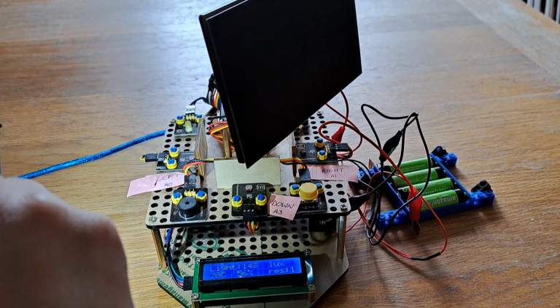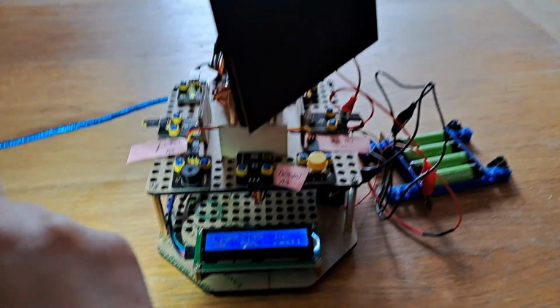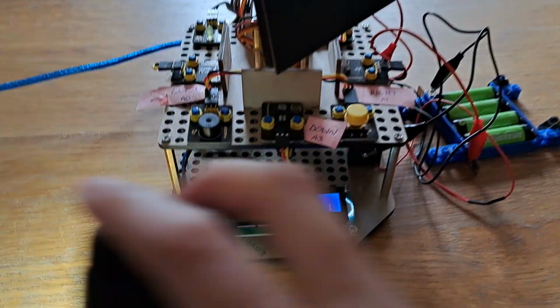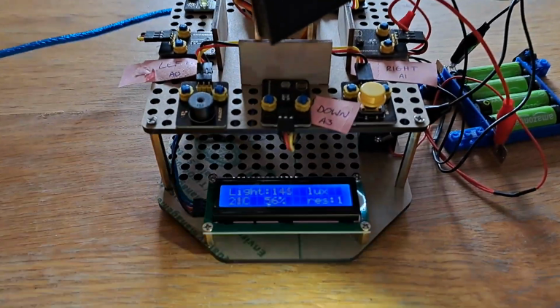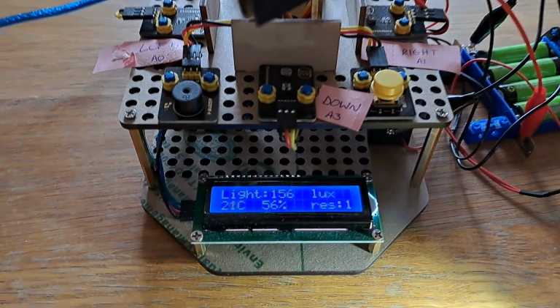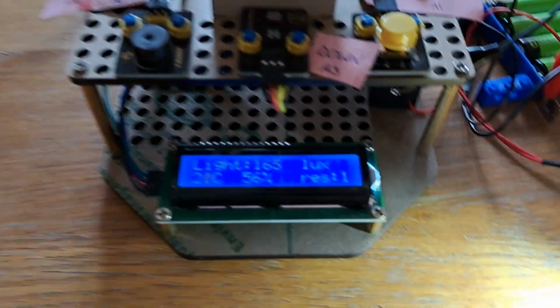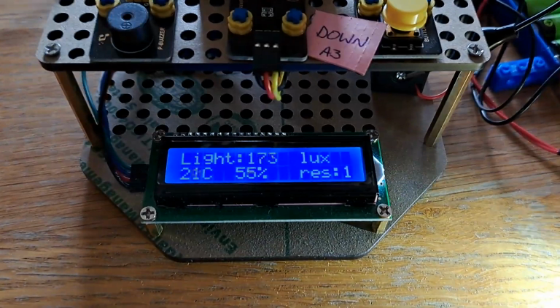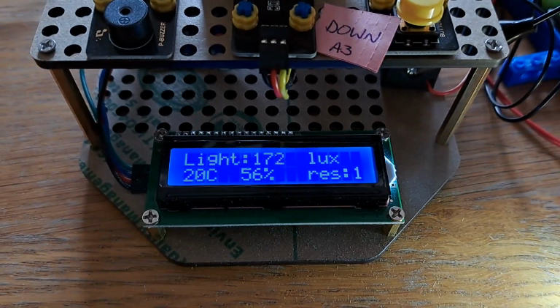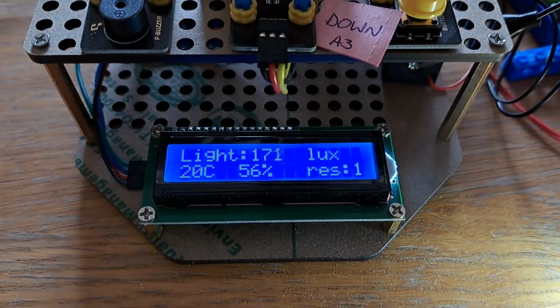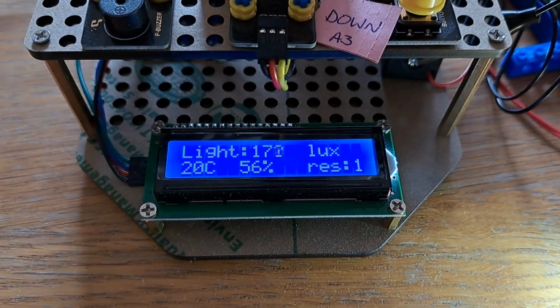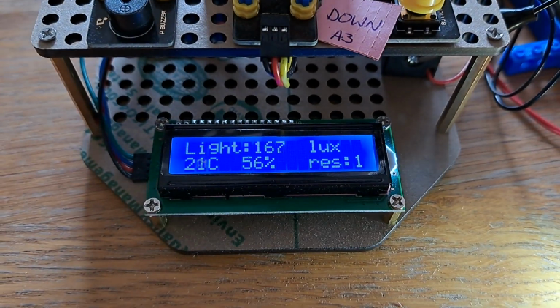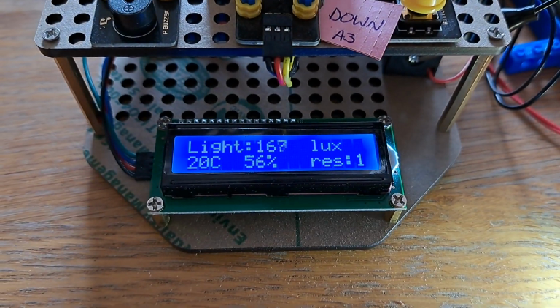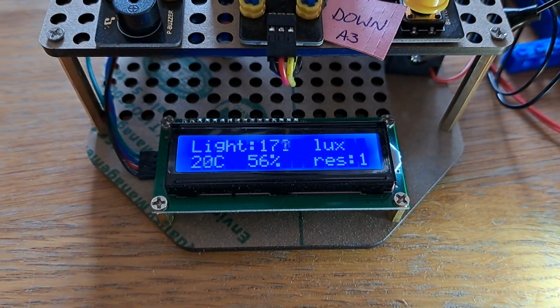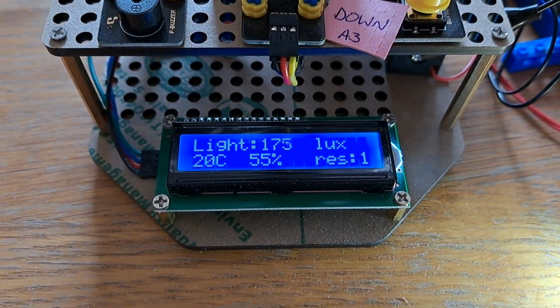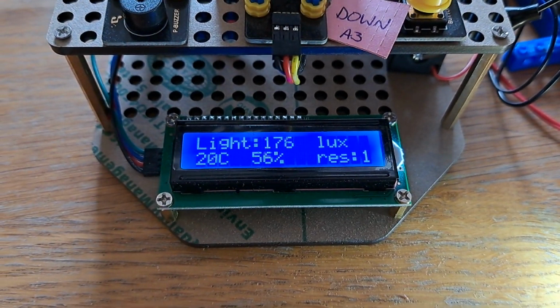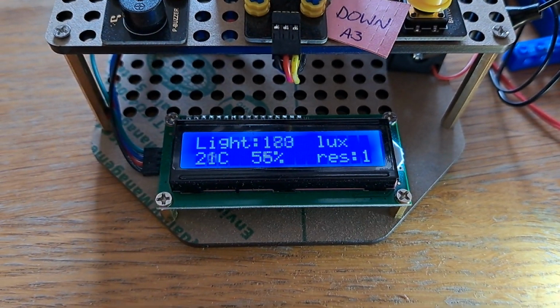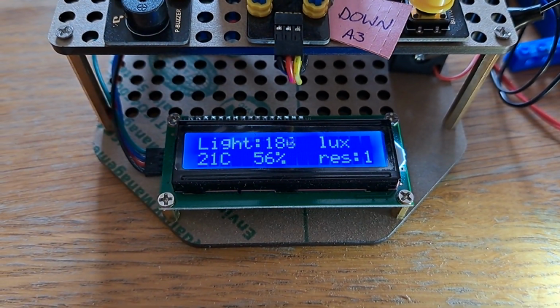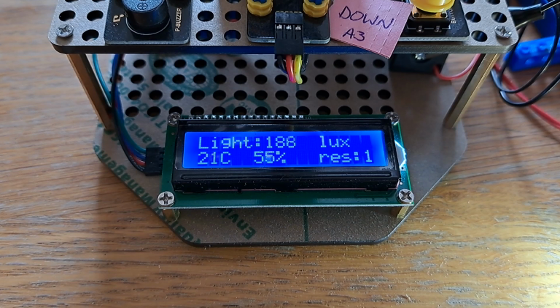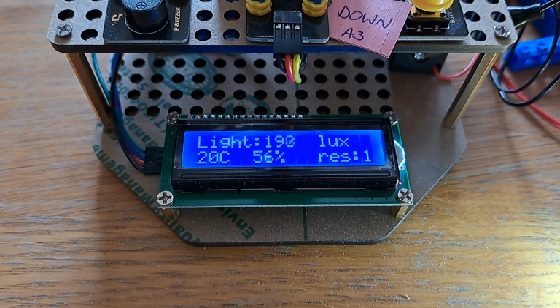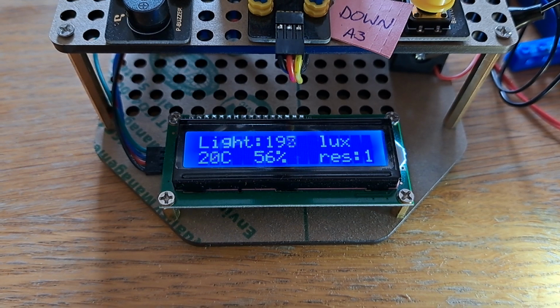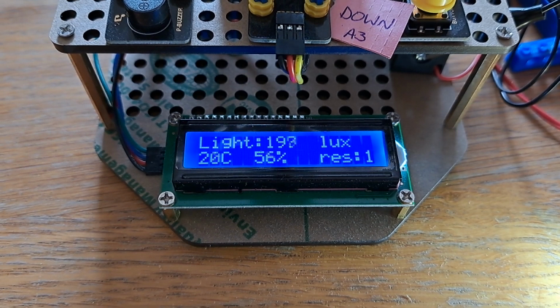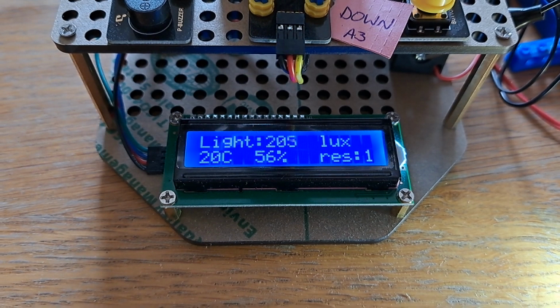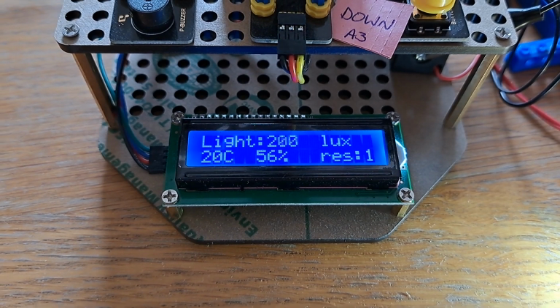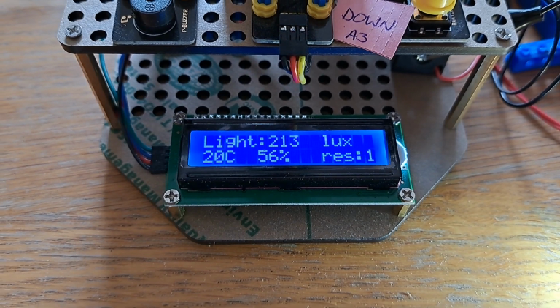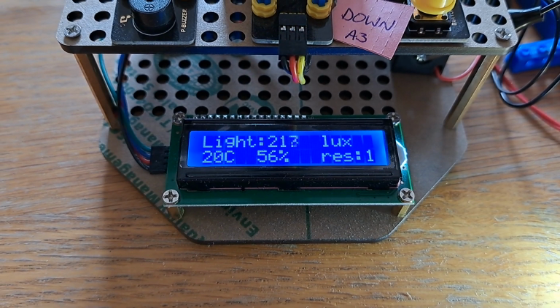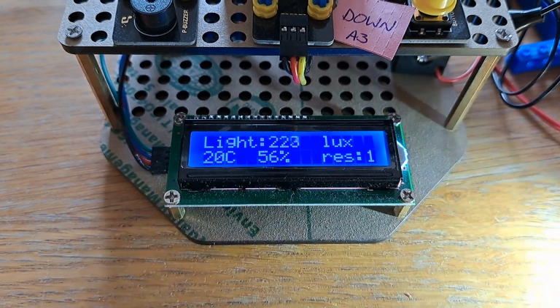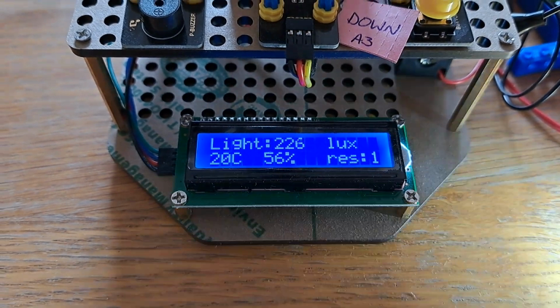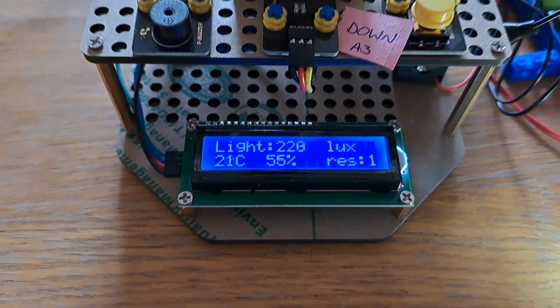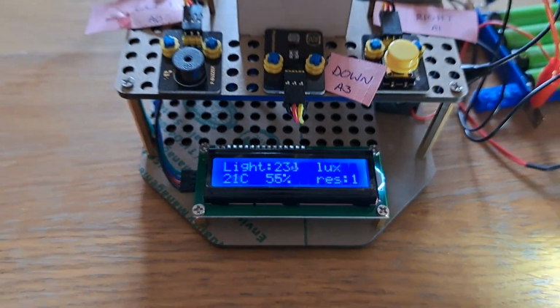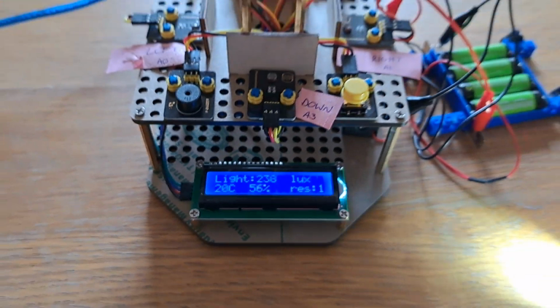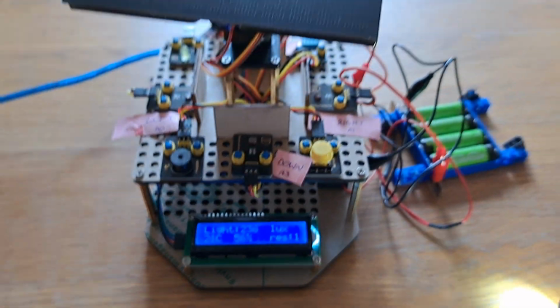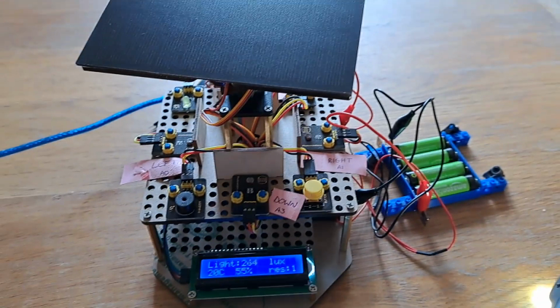You can see you've got some information being read out here. It's telling you the amount of light coming through, the temperature, and the humidity of the room, for example.